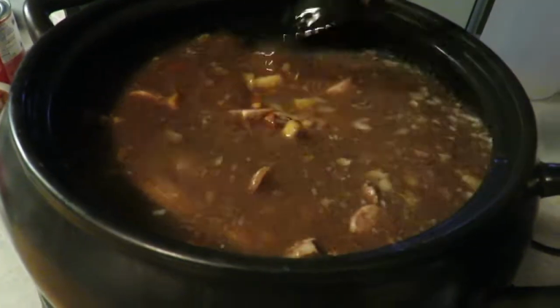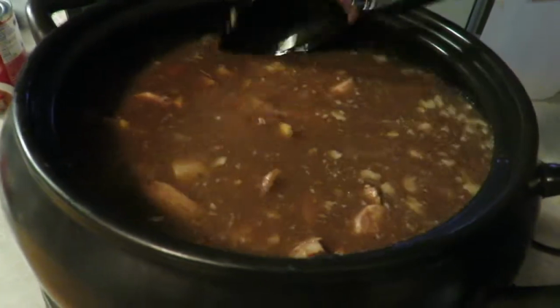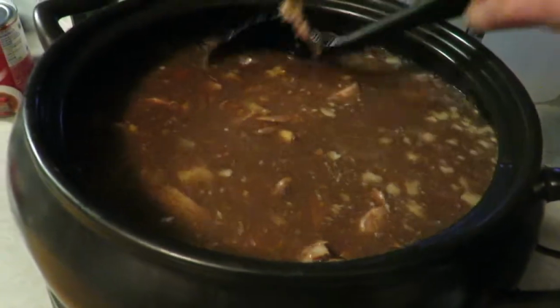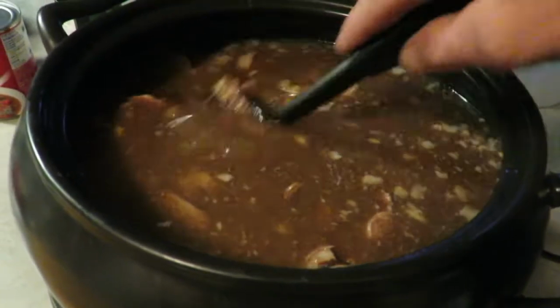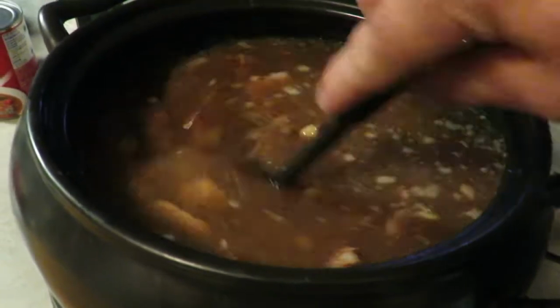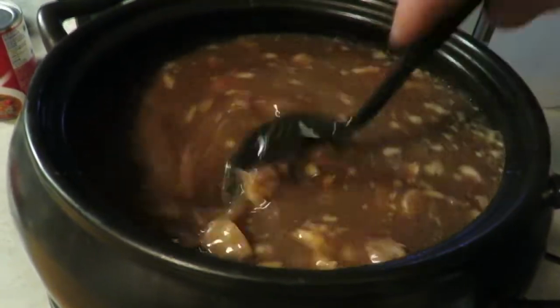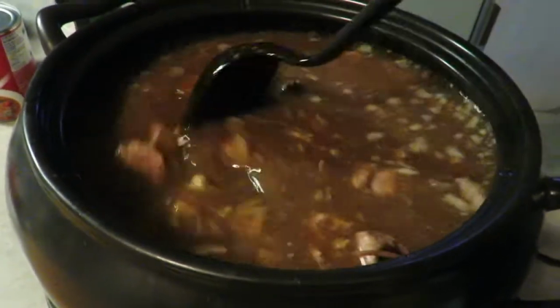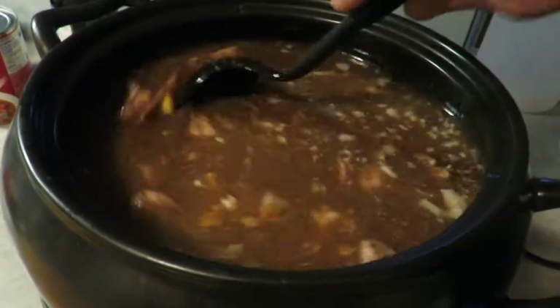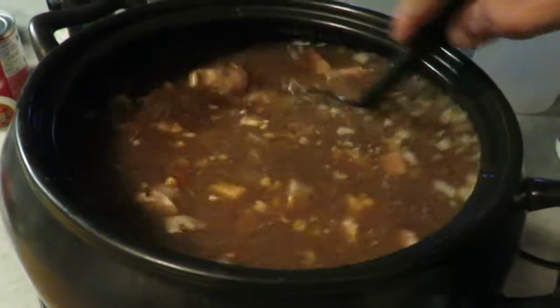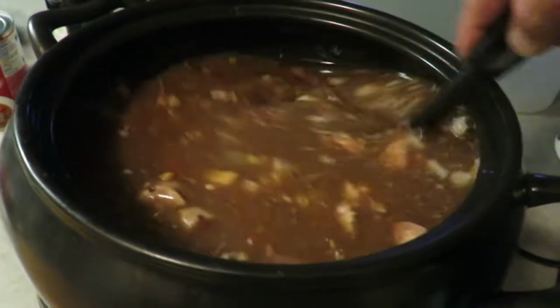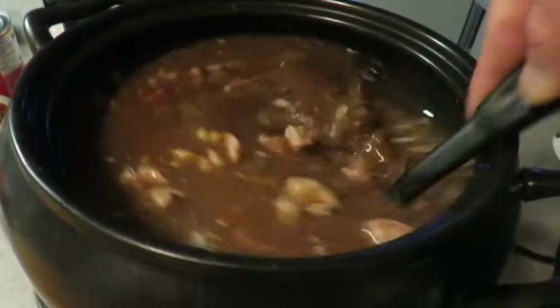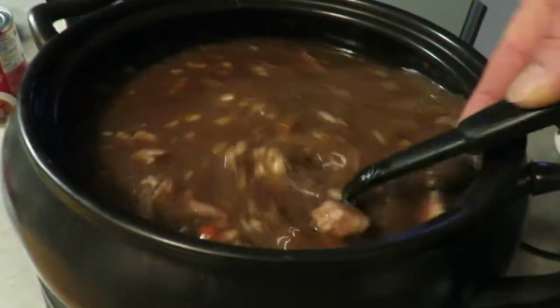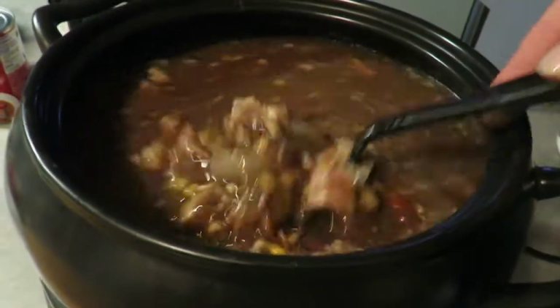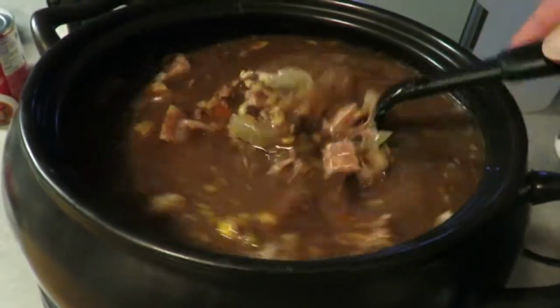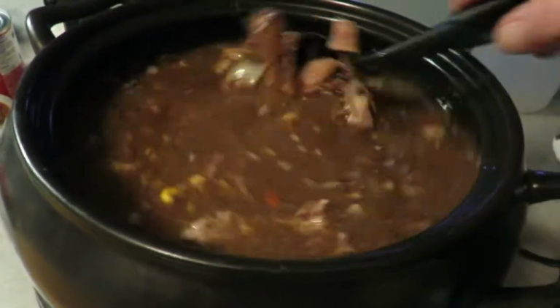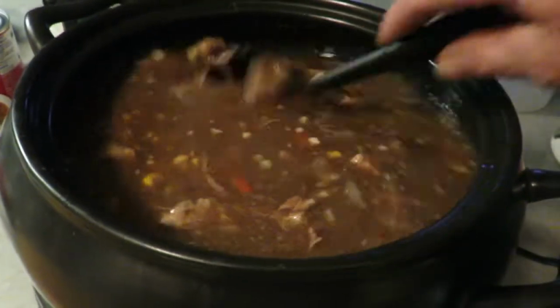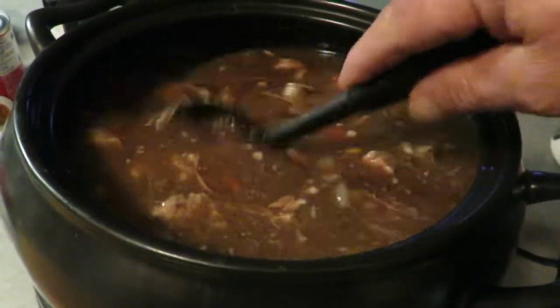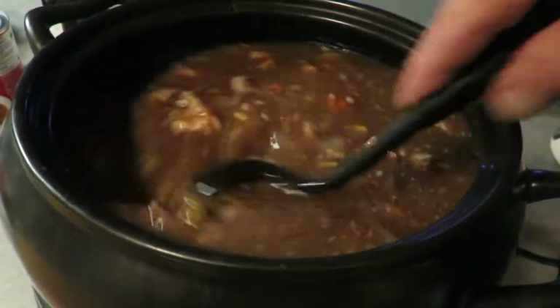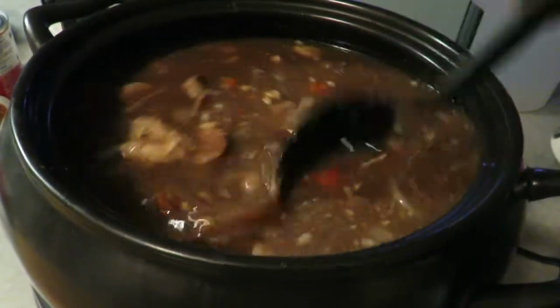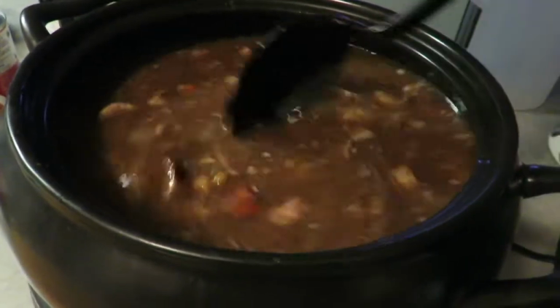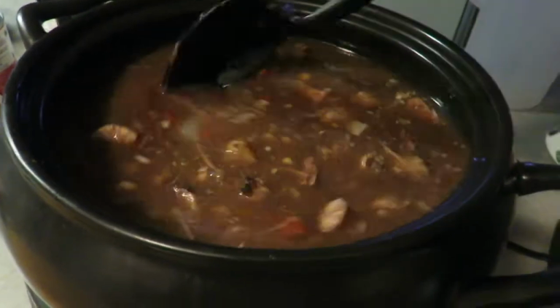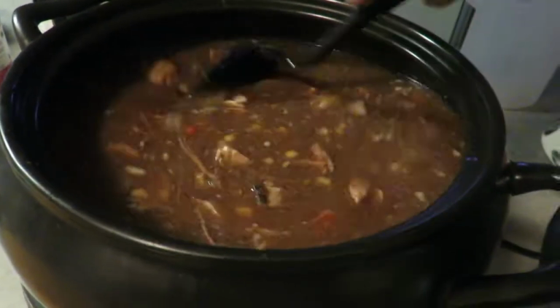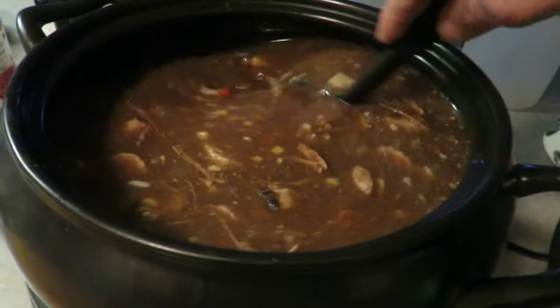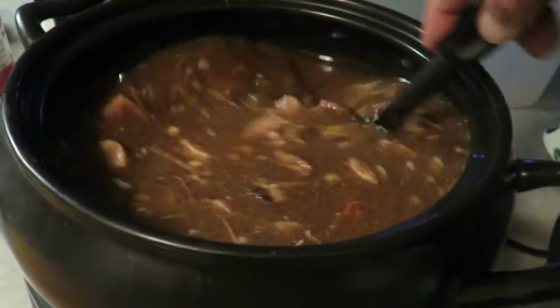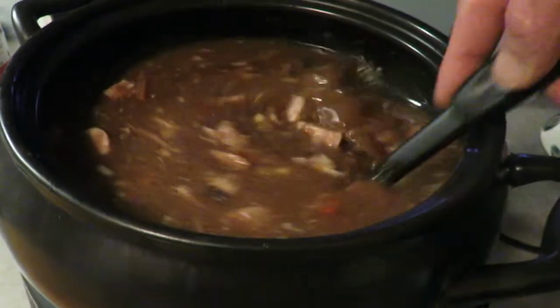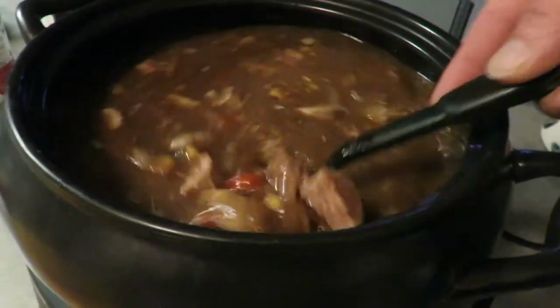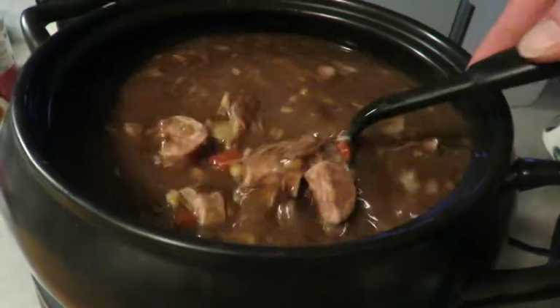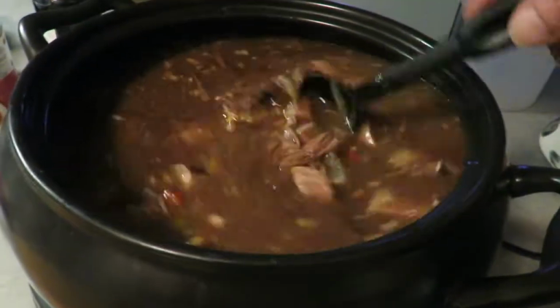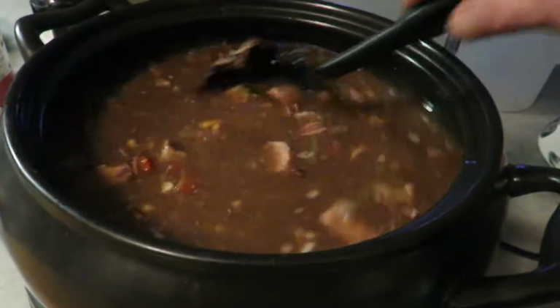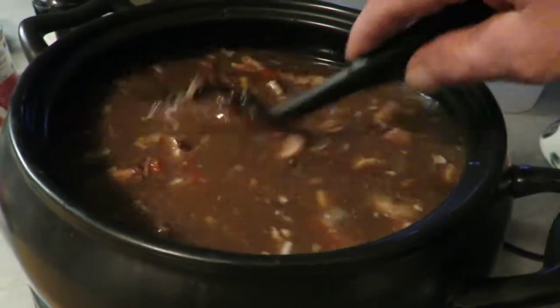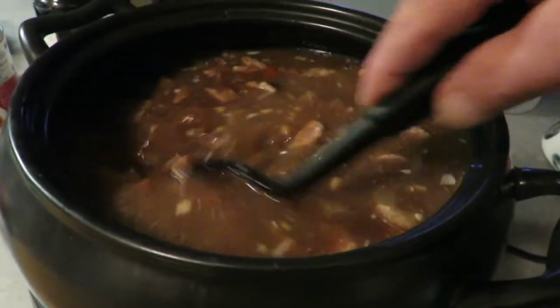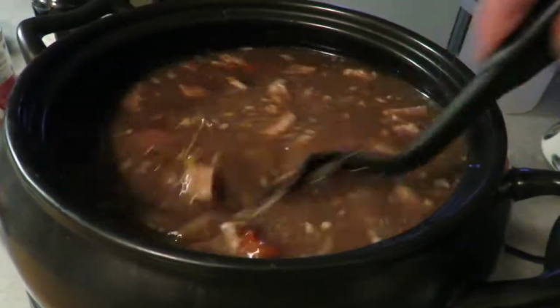I want to put my own spices in — pepper, garlic. Put some turmeric in as well.